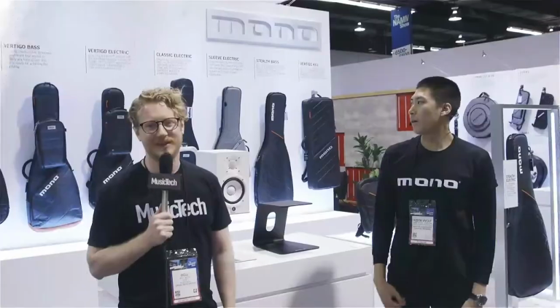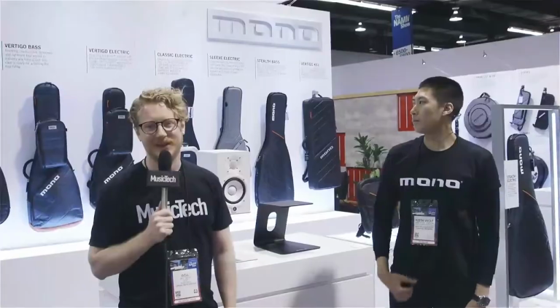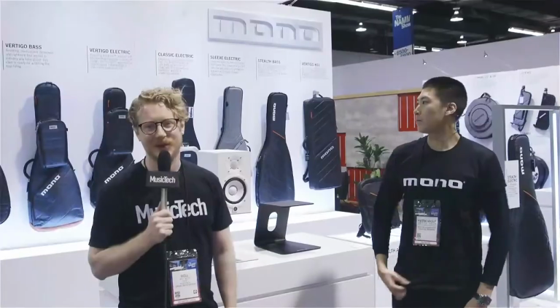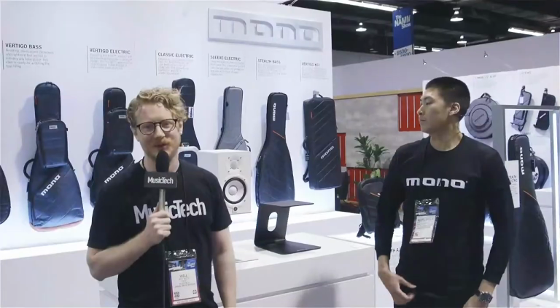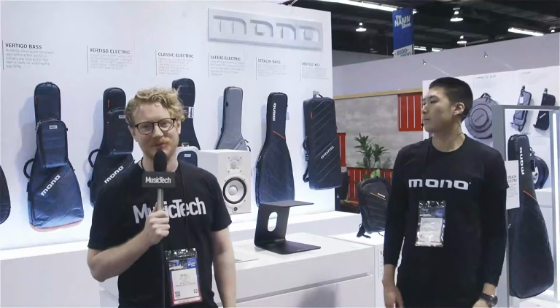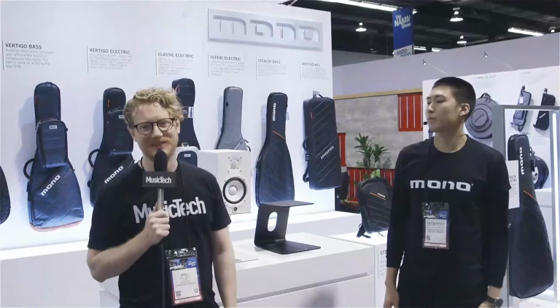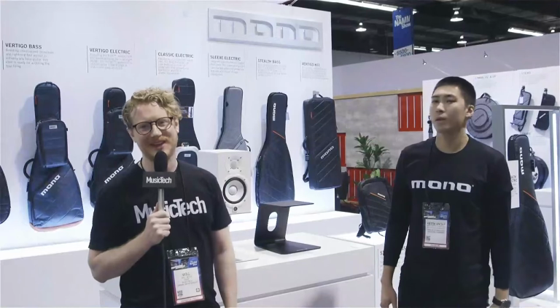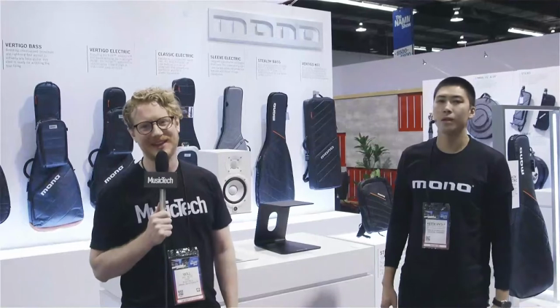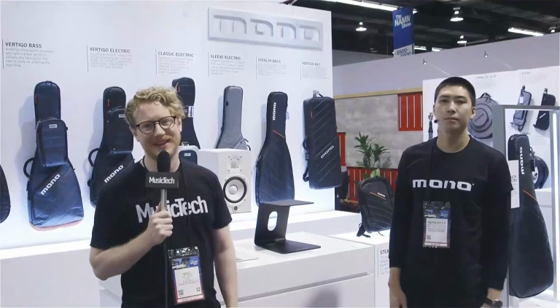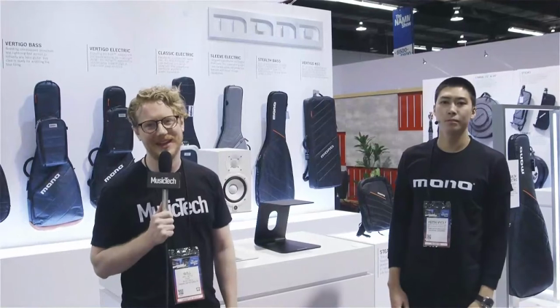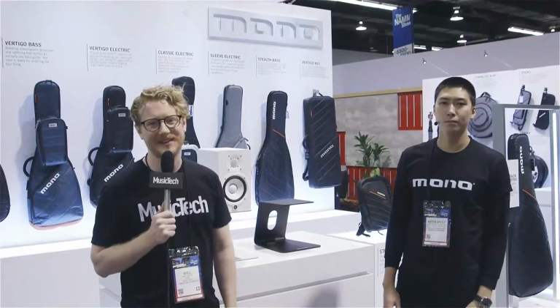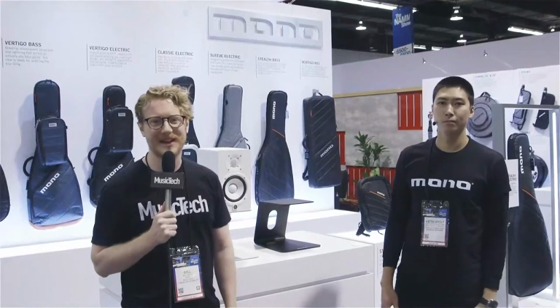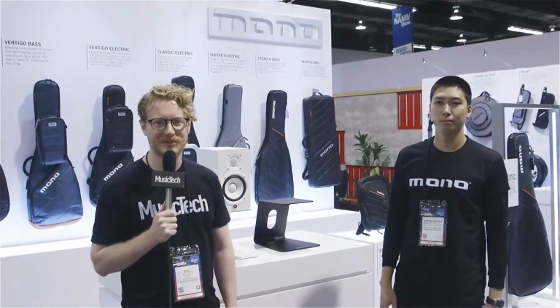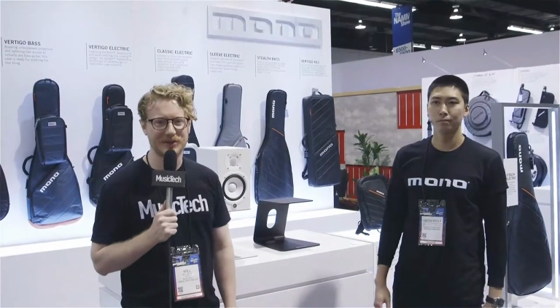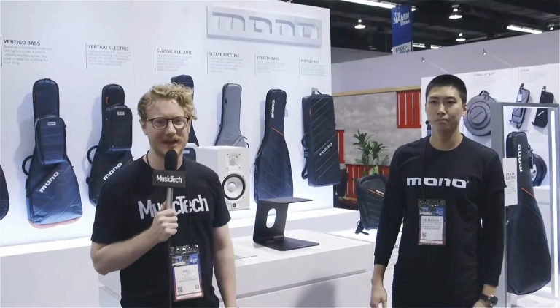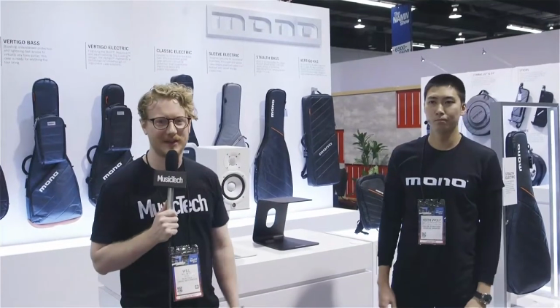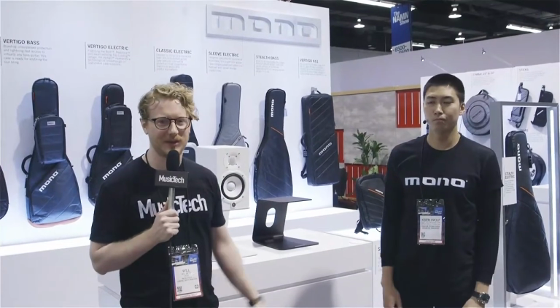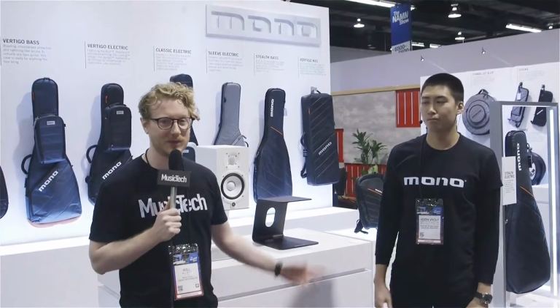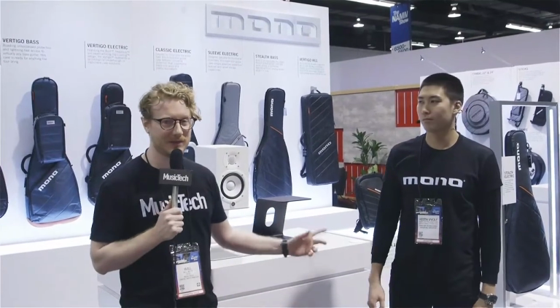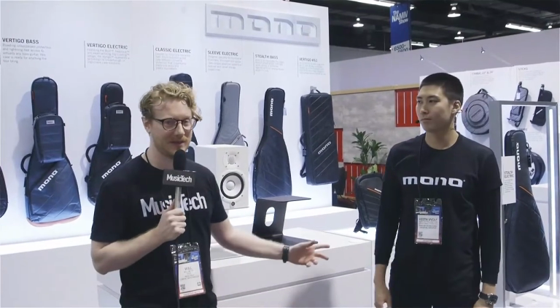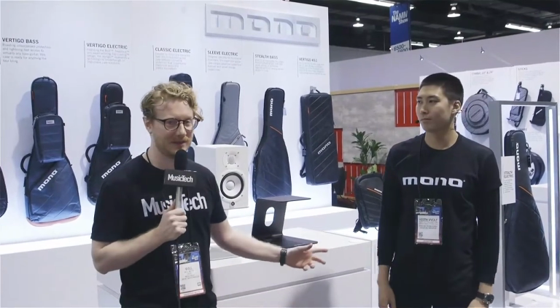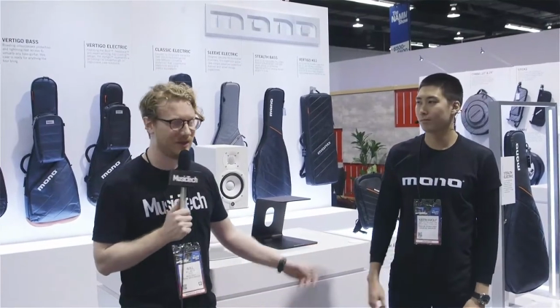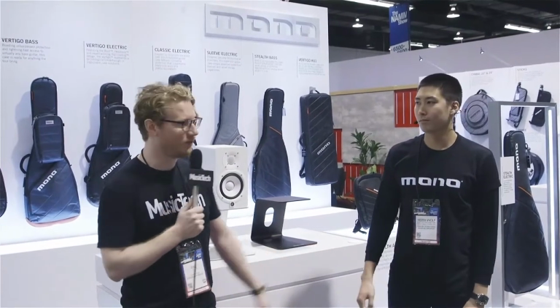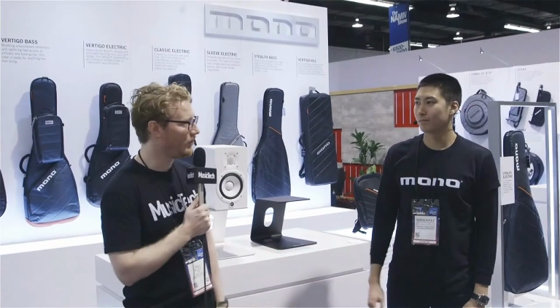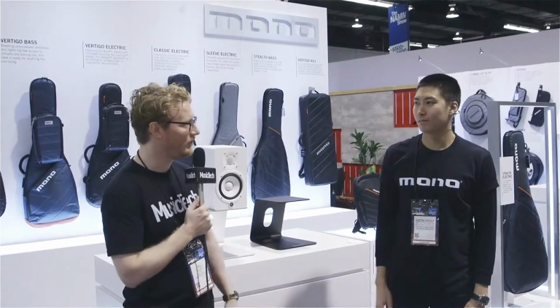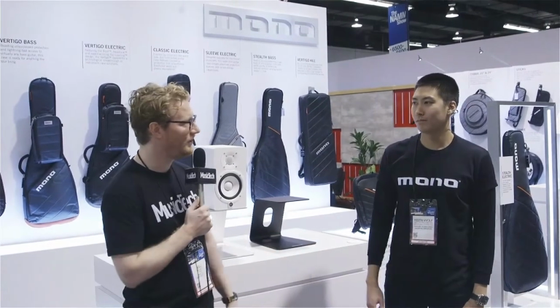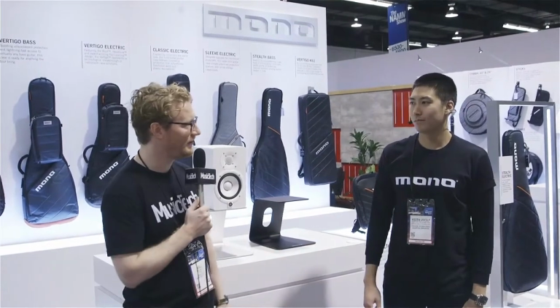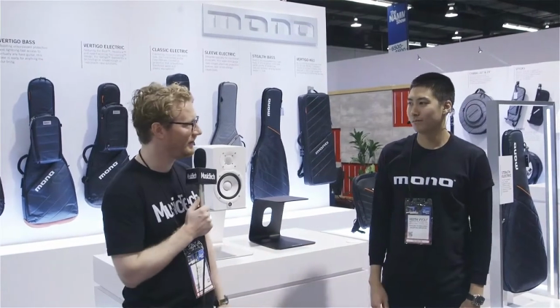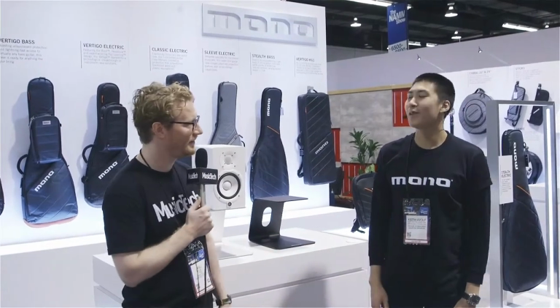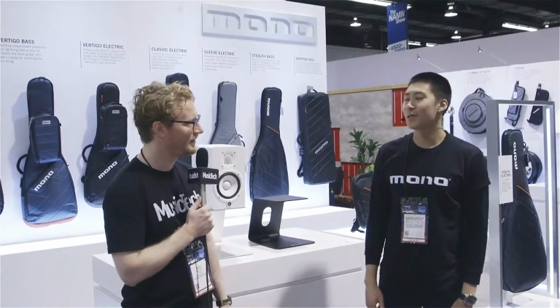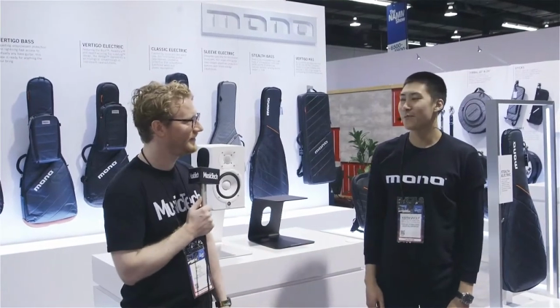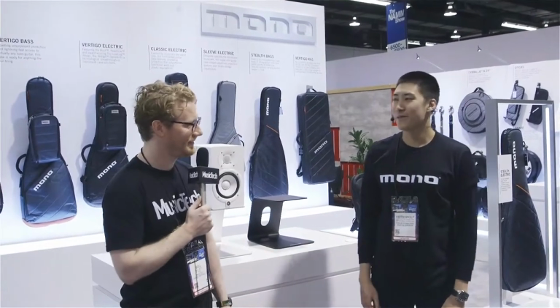Hi, Will from Music Tech here at the NAMM show in Anaheim with Keith from Mono. Keith, how are you doing? What's up, man?